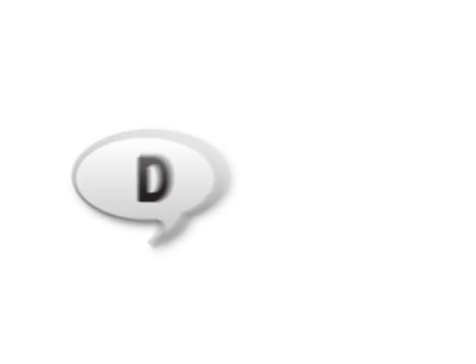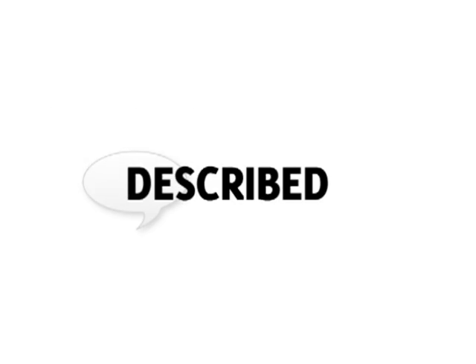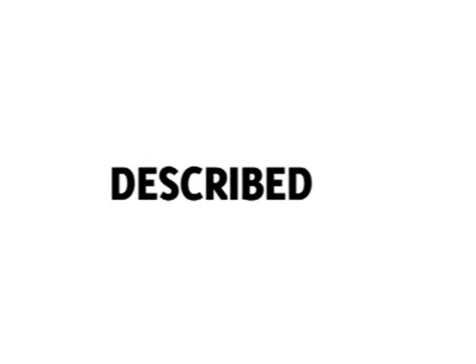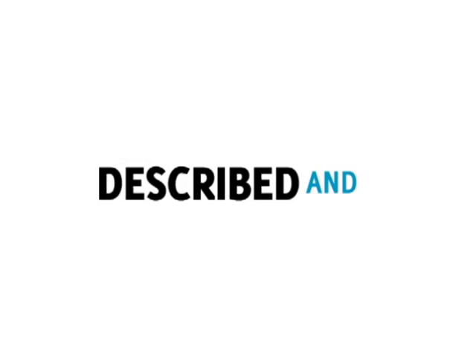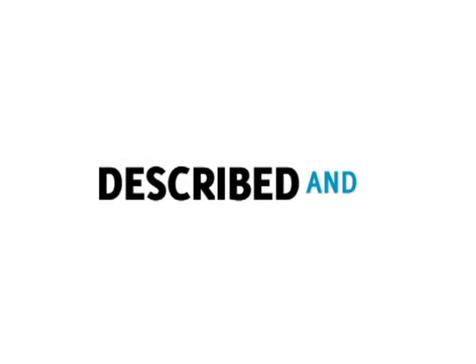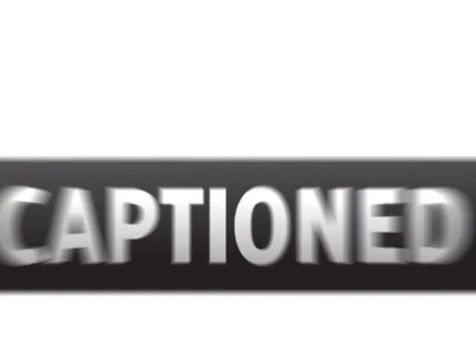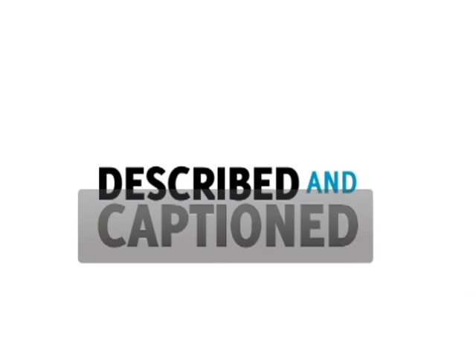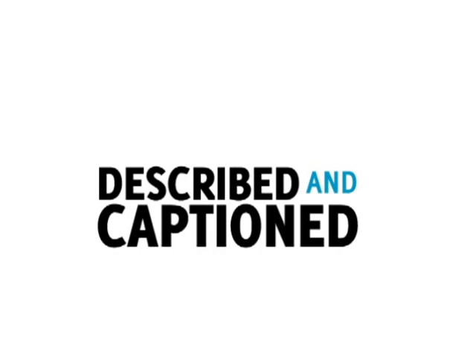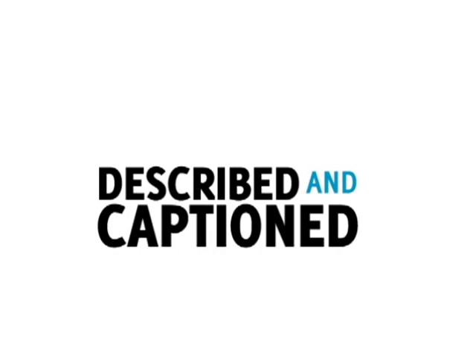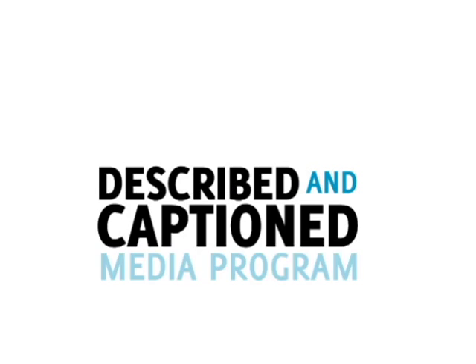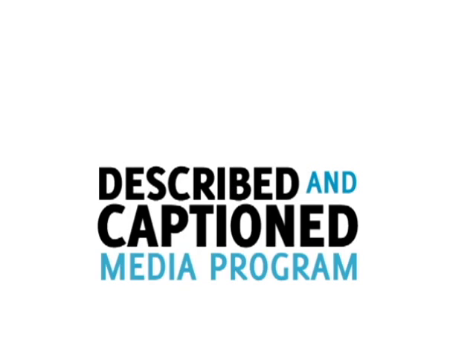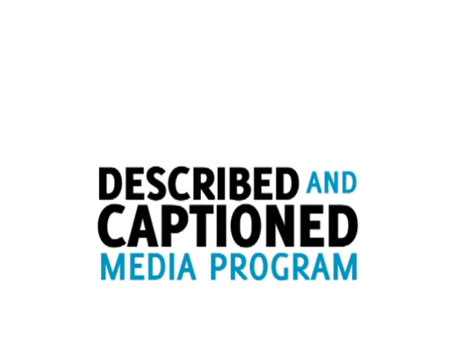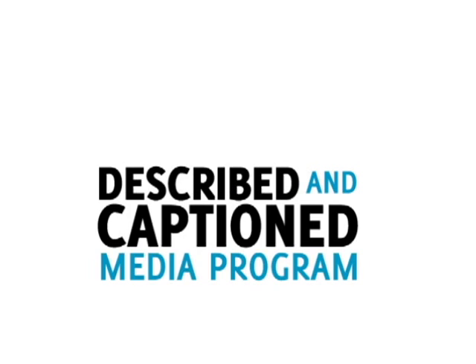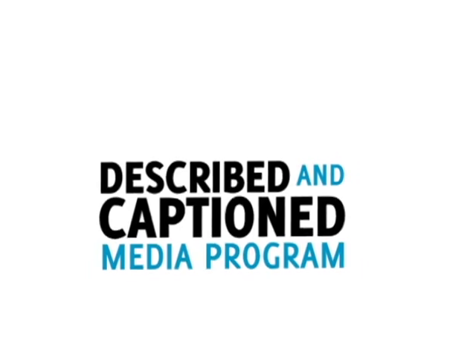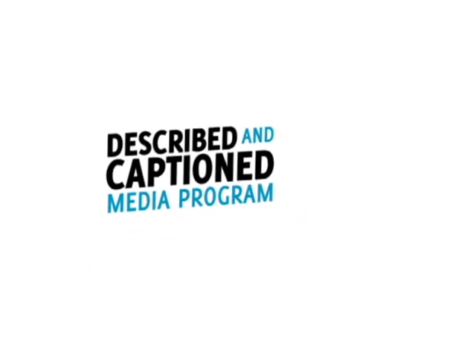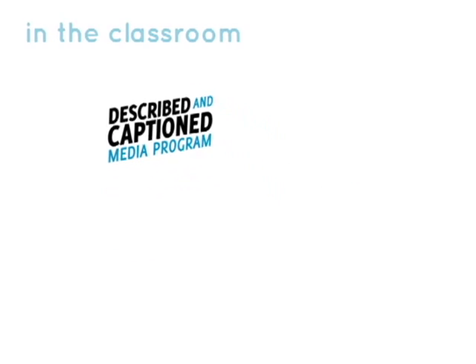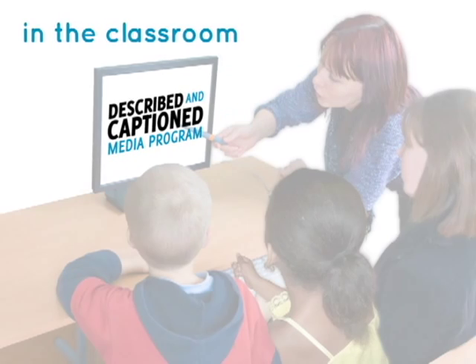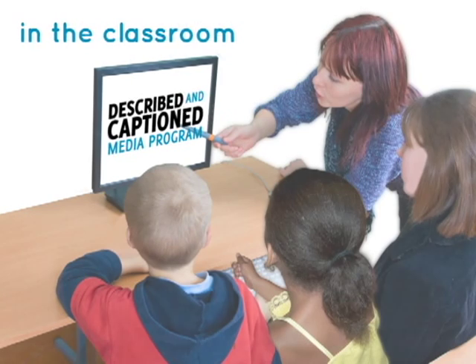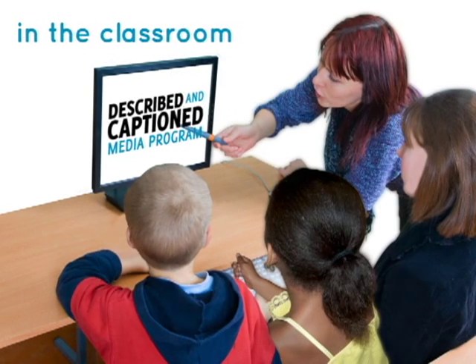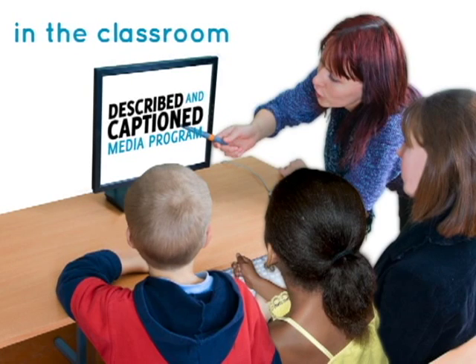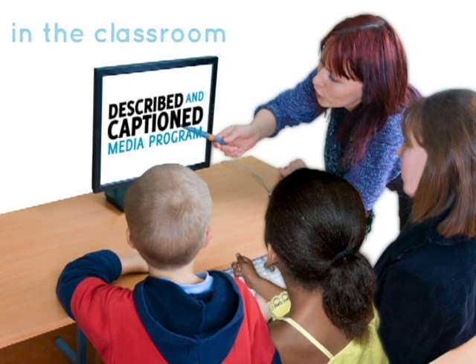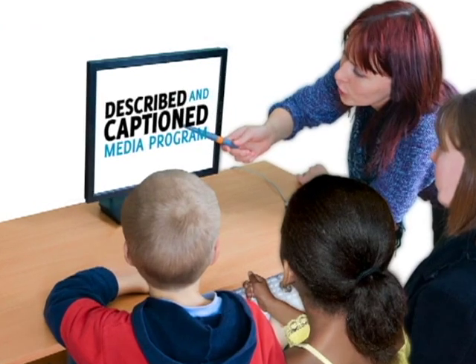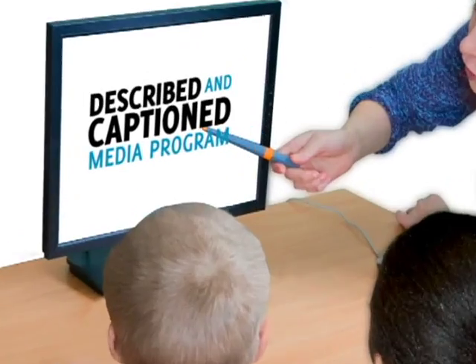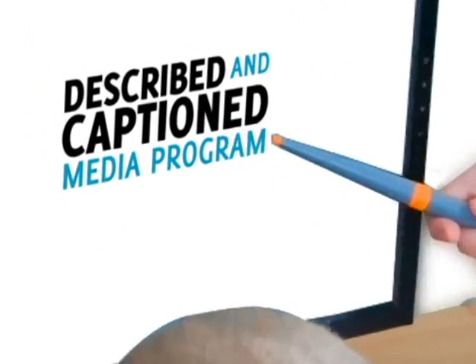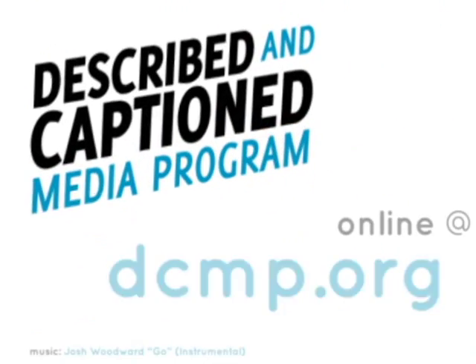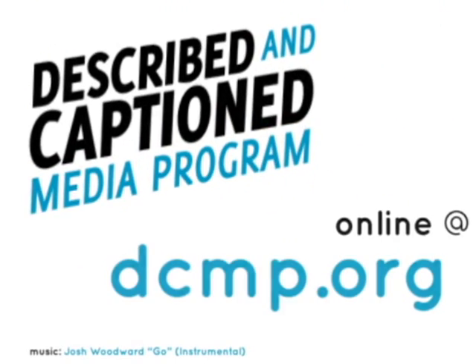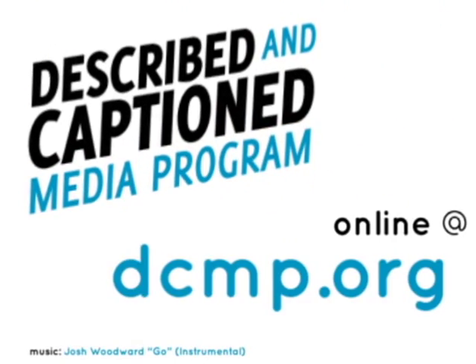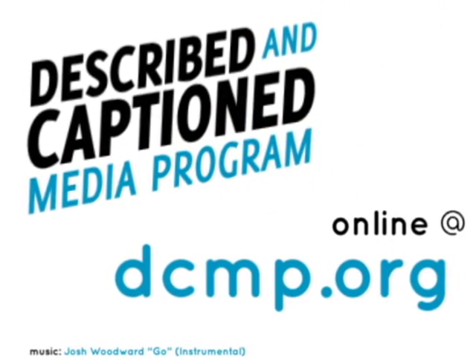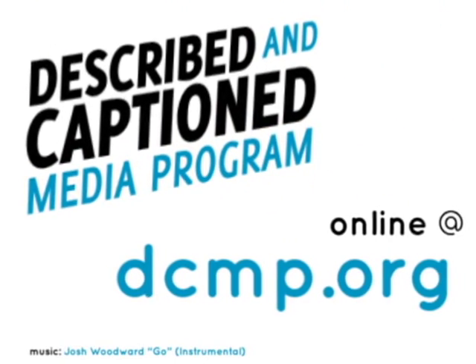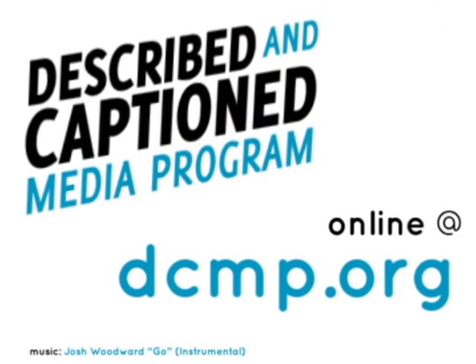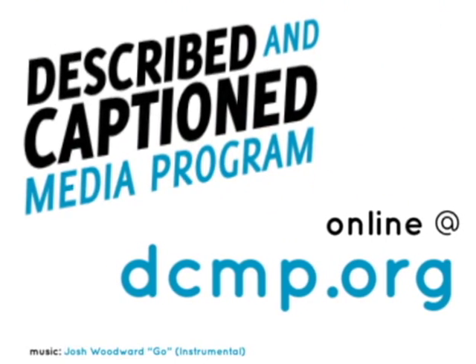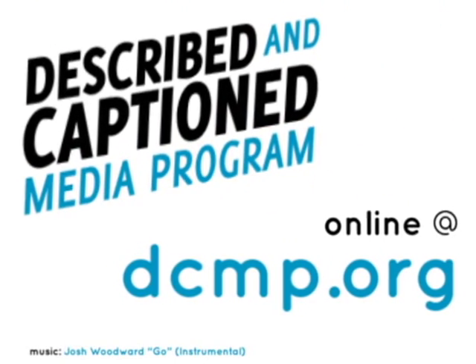Described and Captioned Media Program. In the classroom and online. DCMP.org.